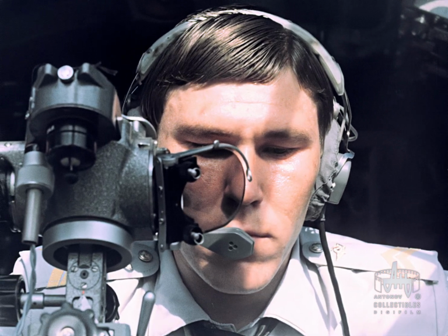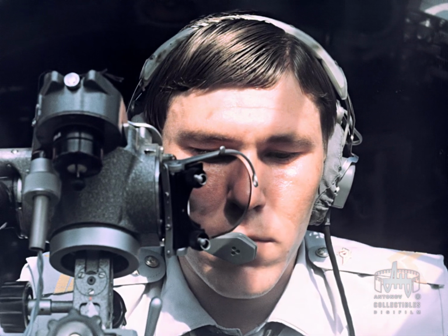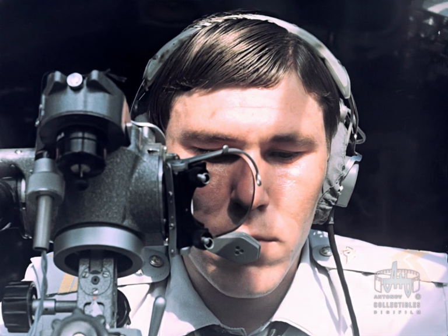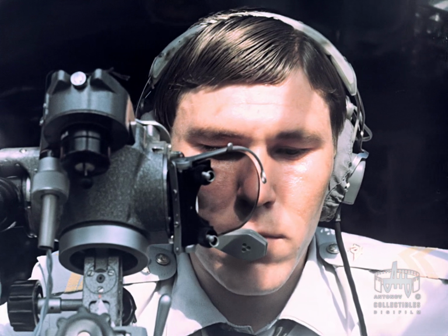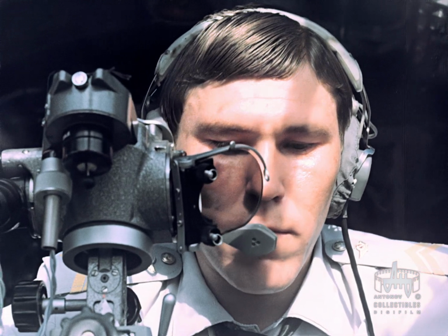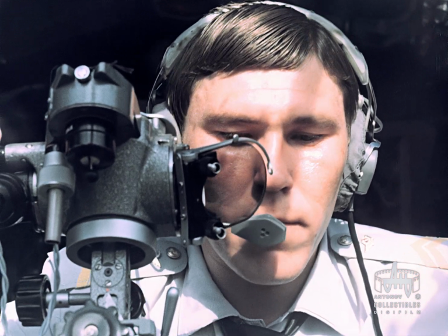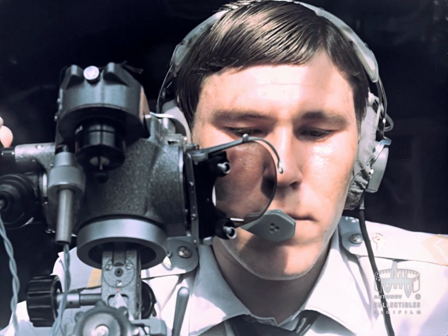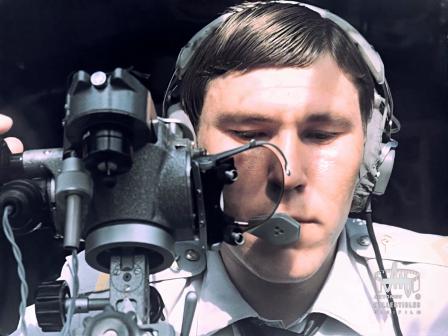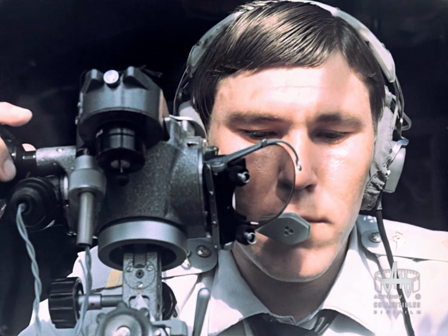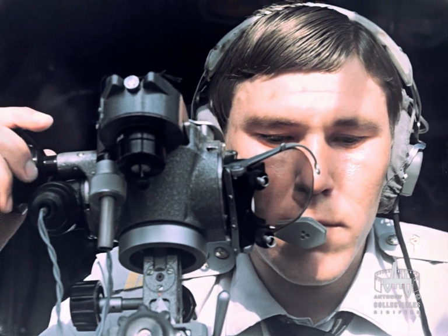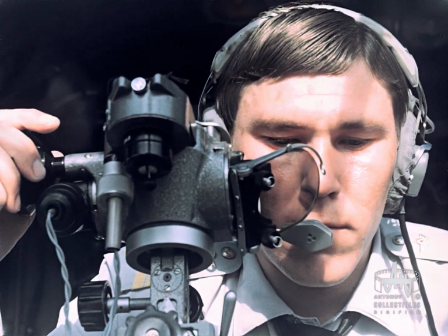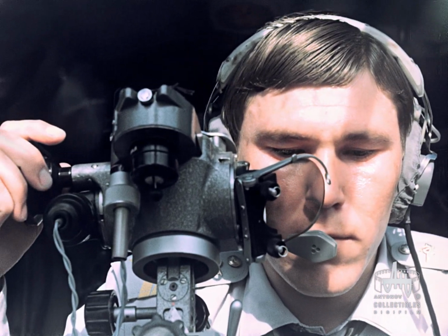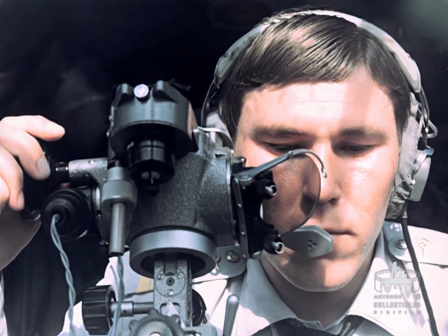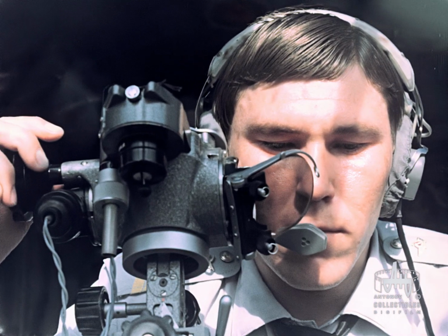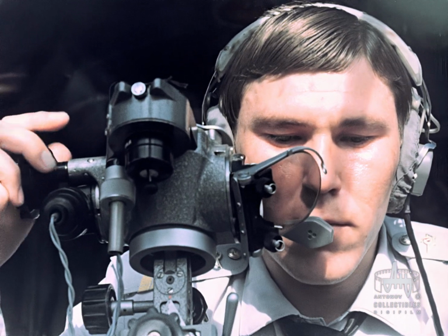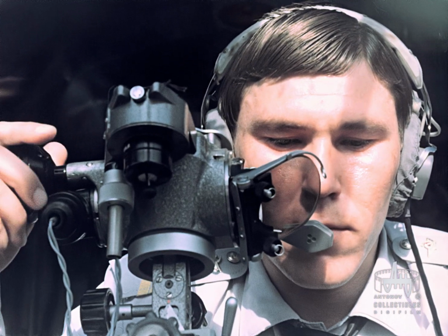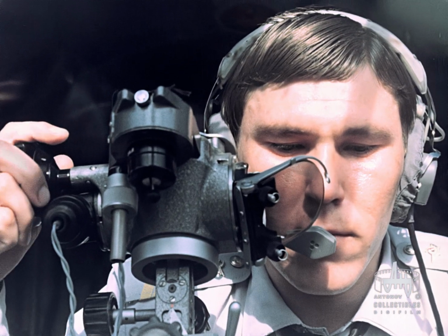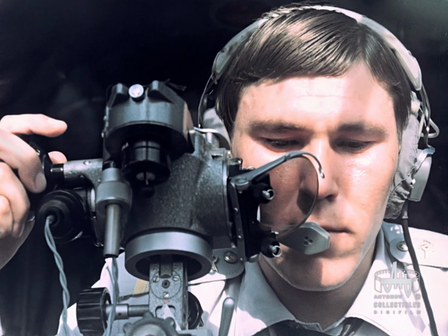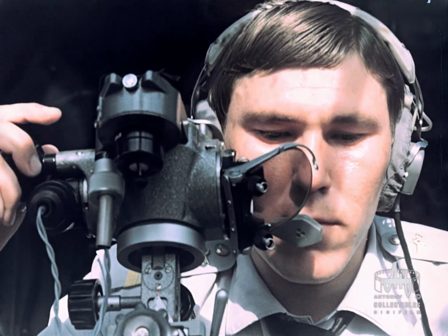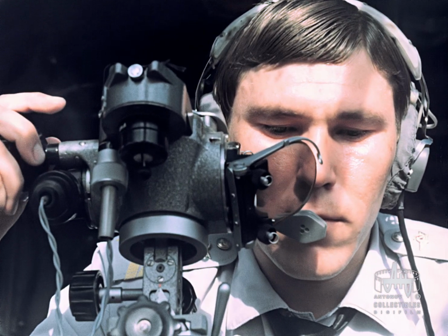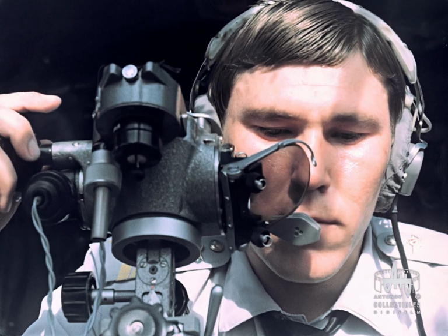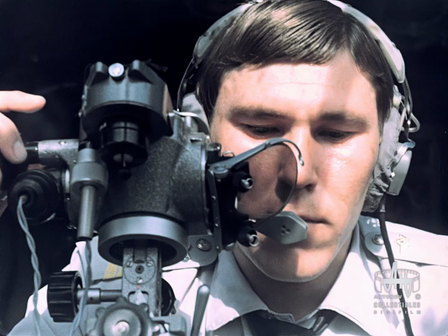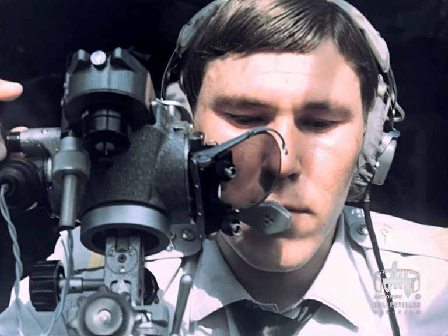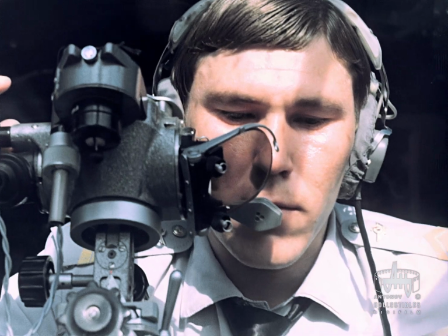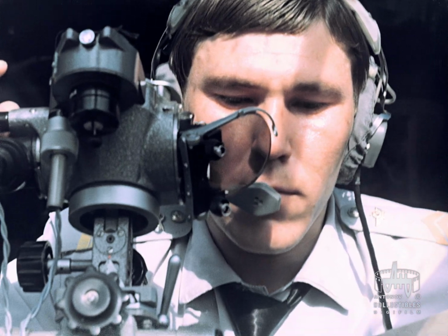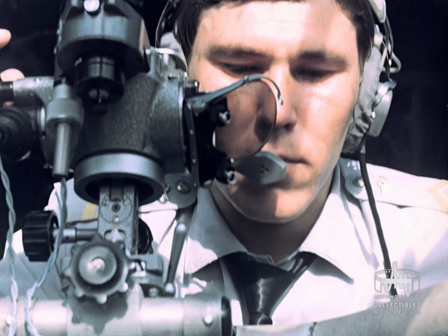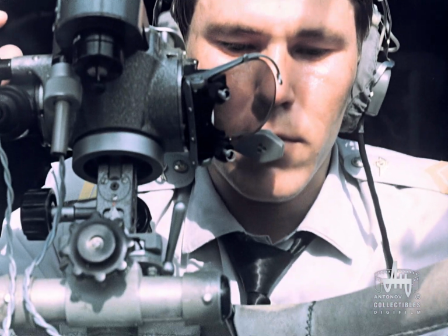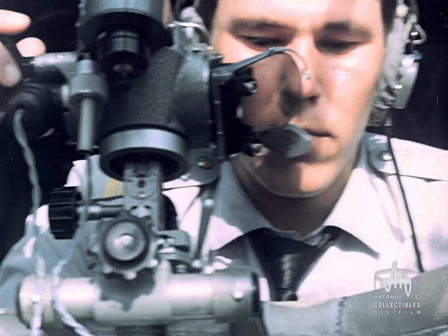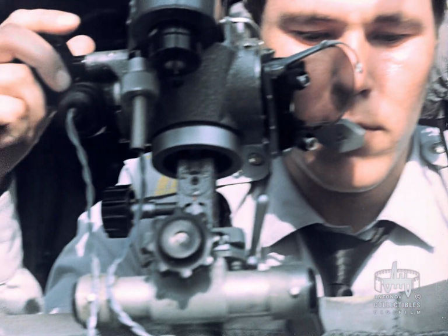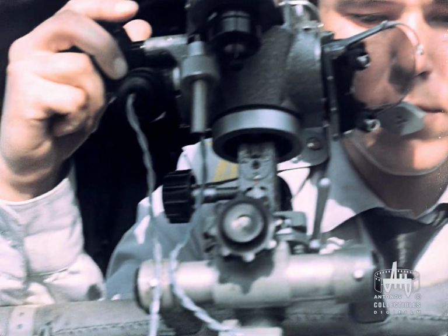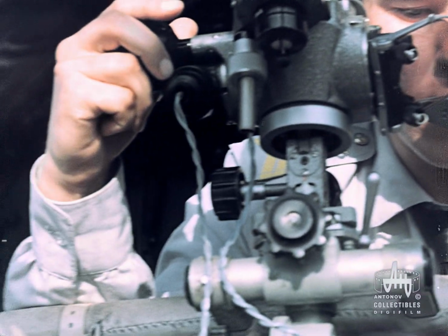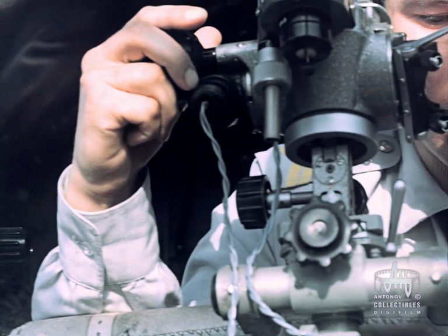The navigator, however, can also correct photography visually through three optical sights.